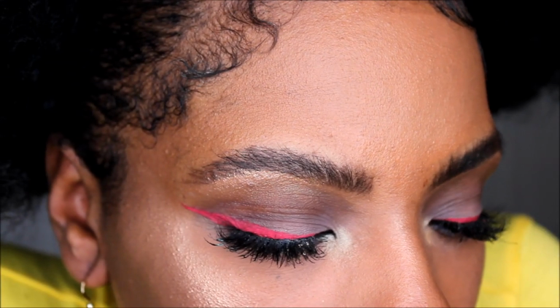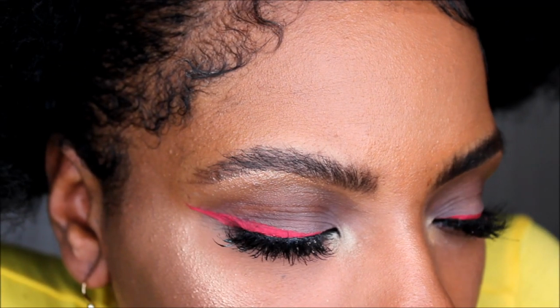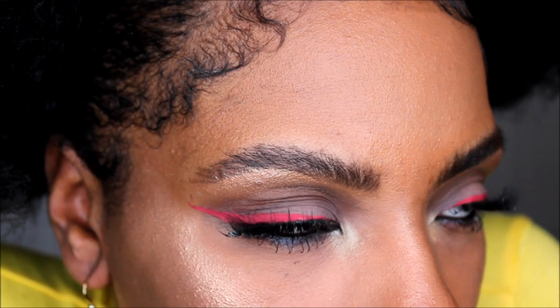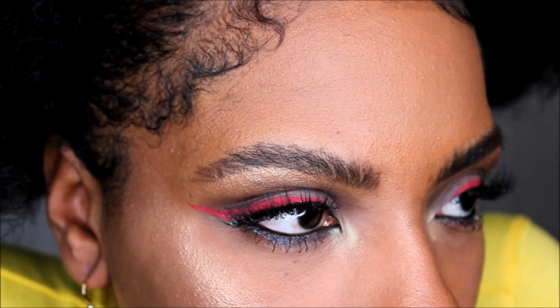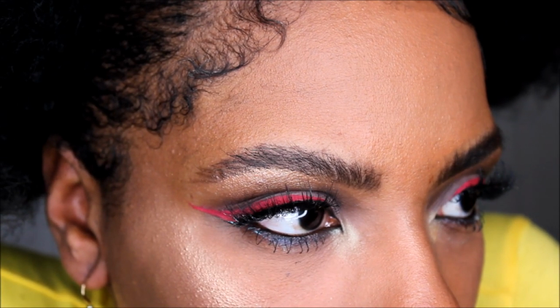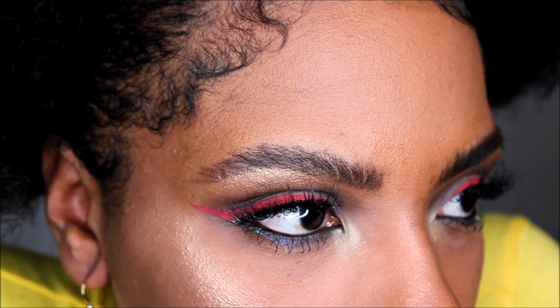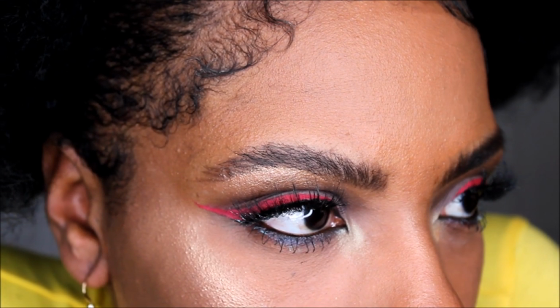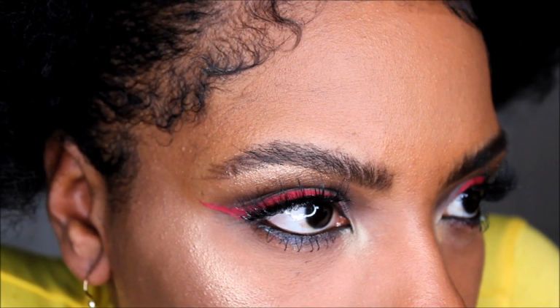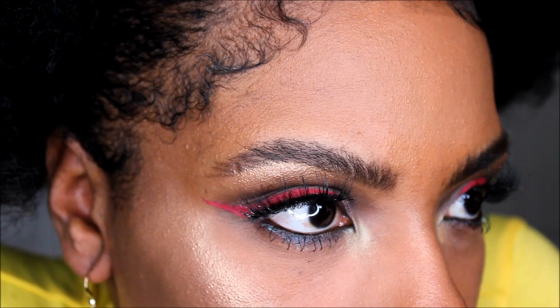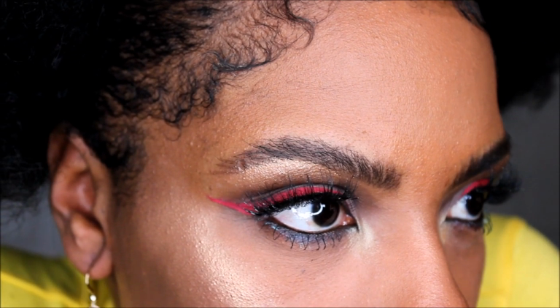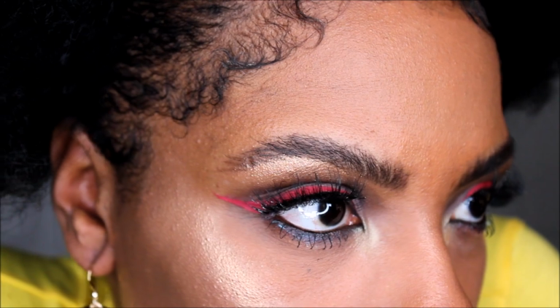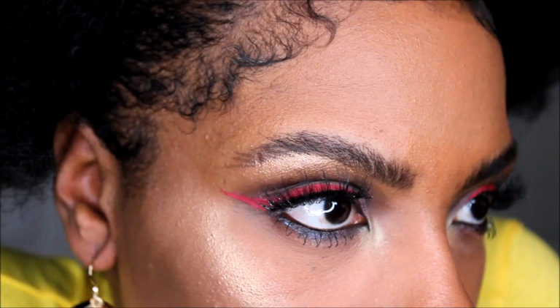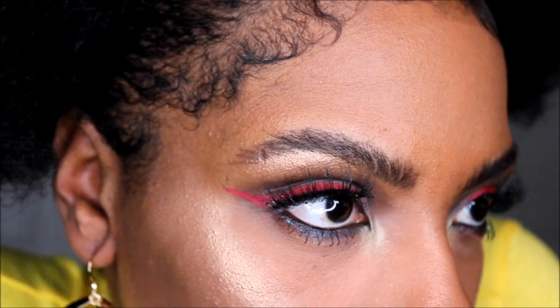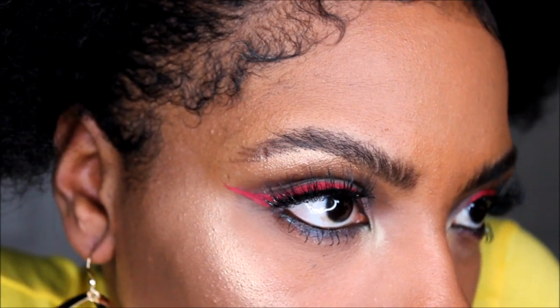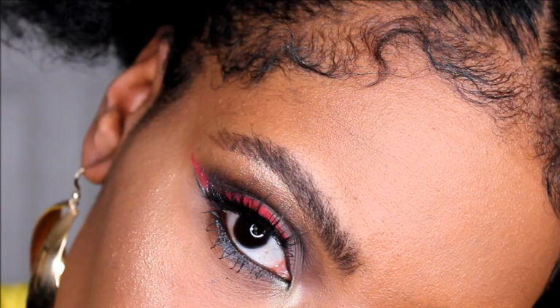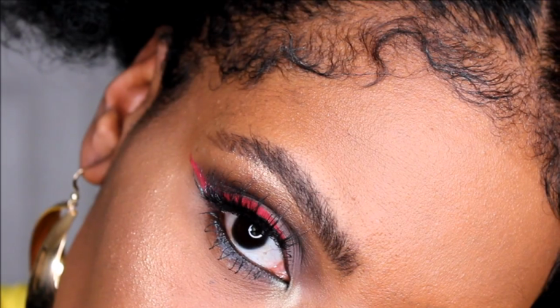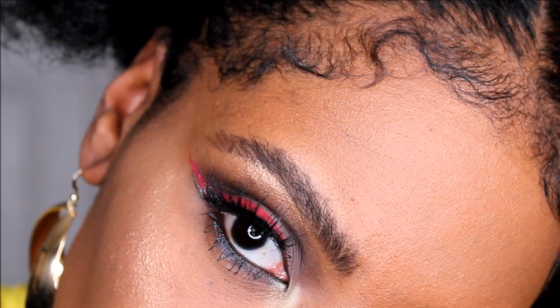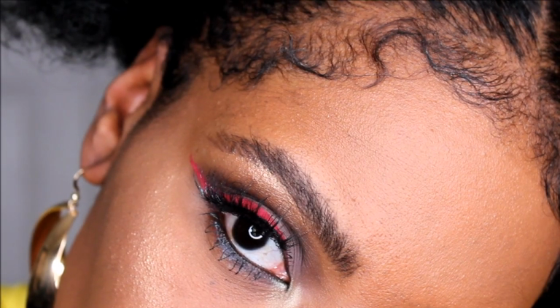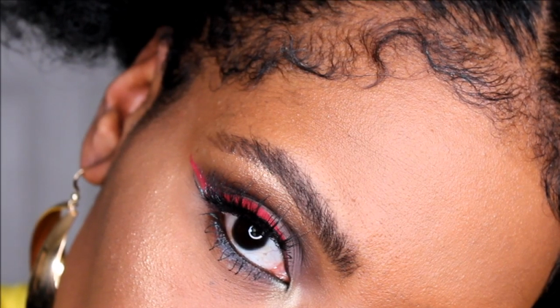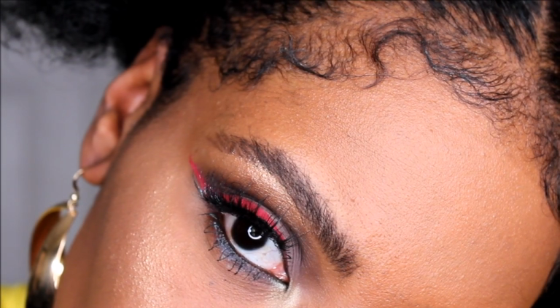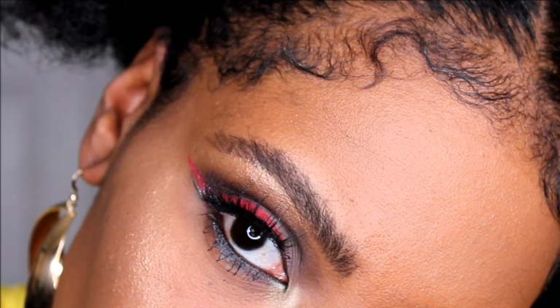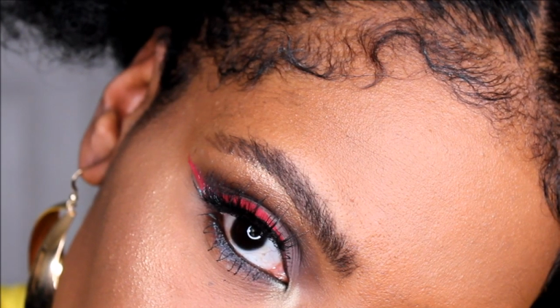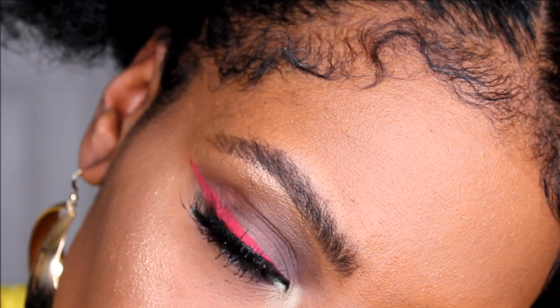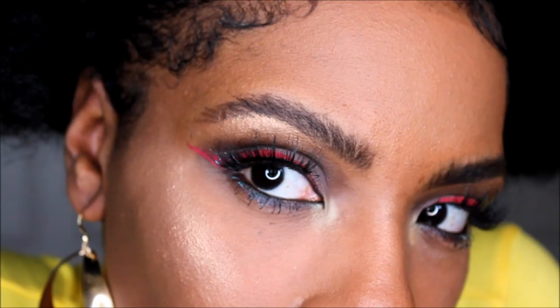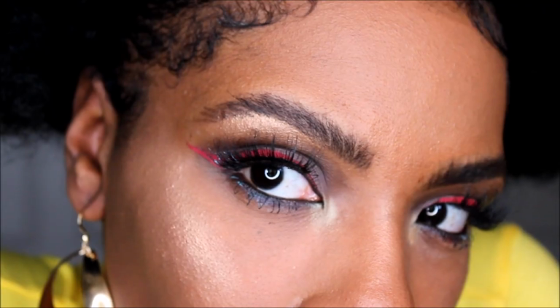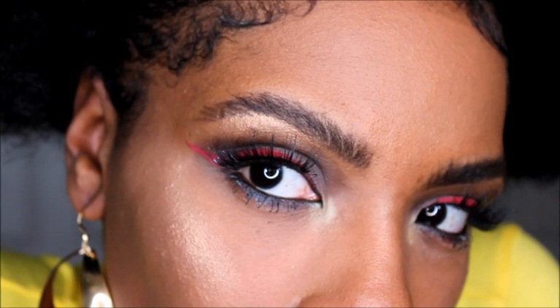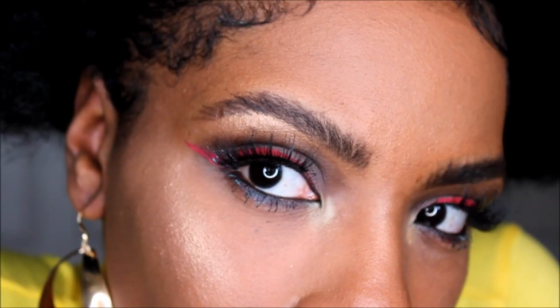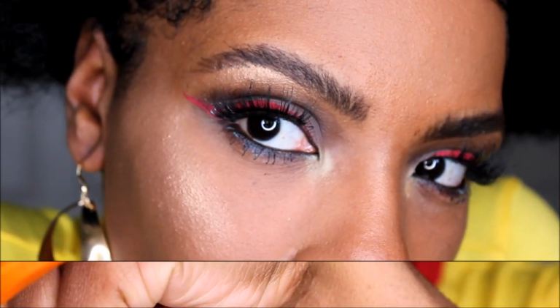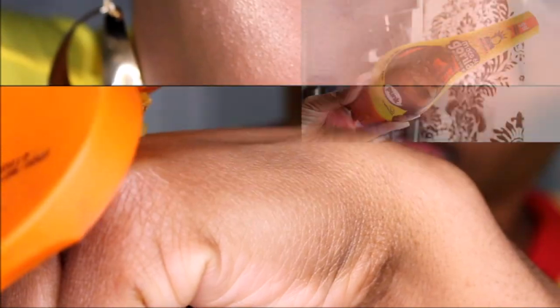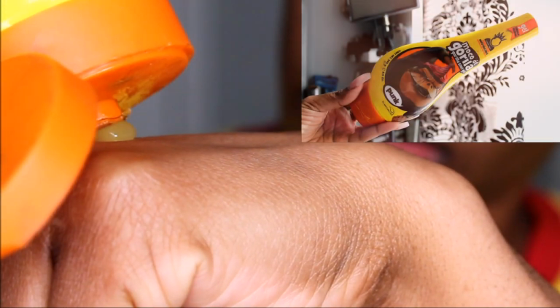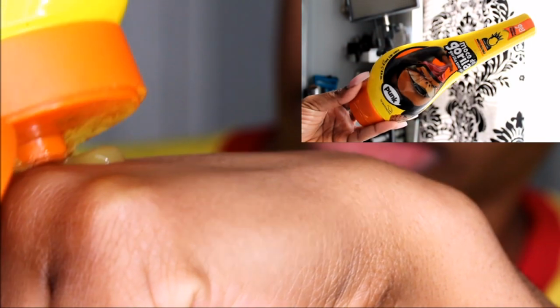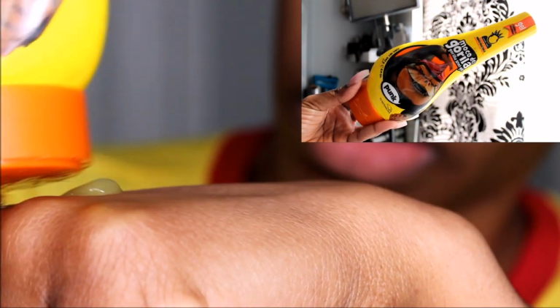Hey guys, so after falling in love with the way that Gorilla Snot Gel keeps my baby hairs down and in place all day, I decided to use it on my eyebrows.